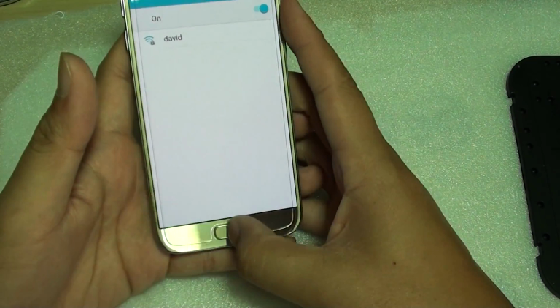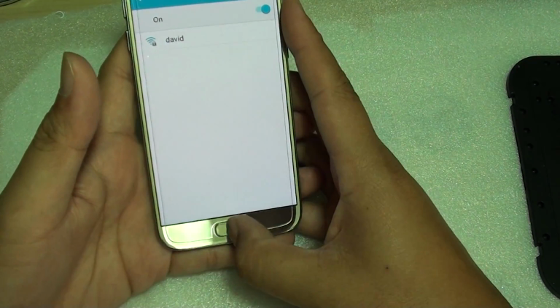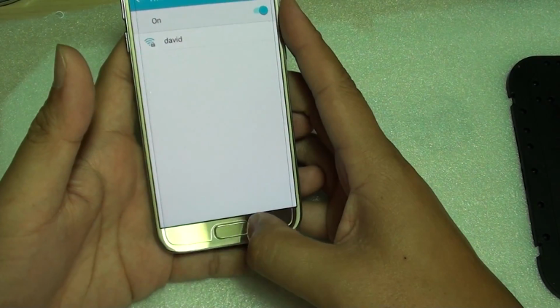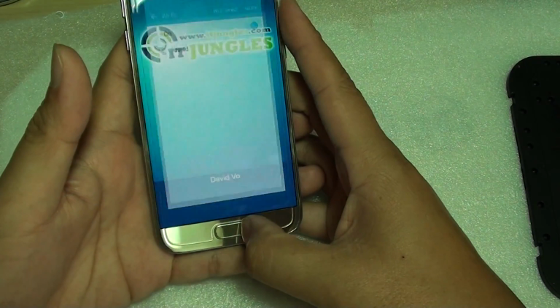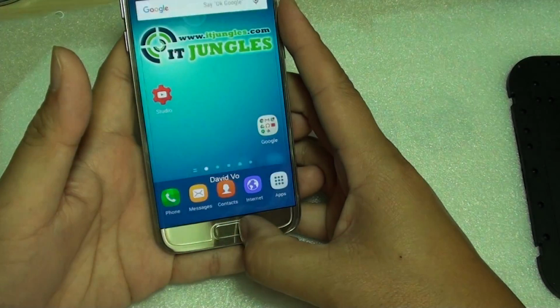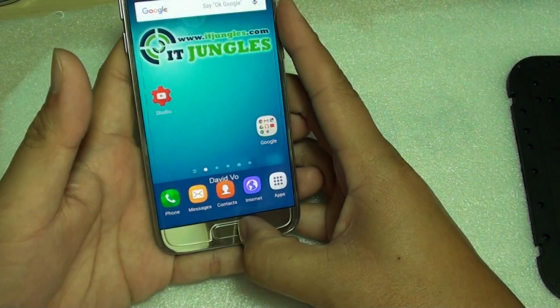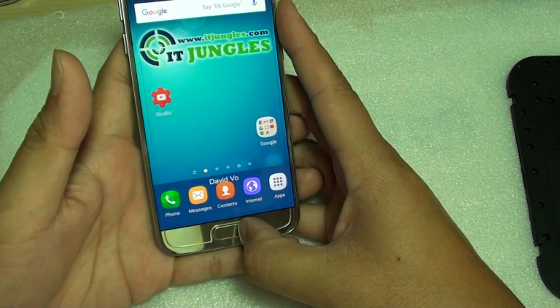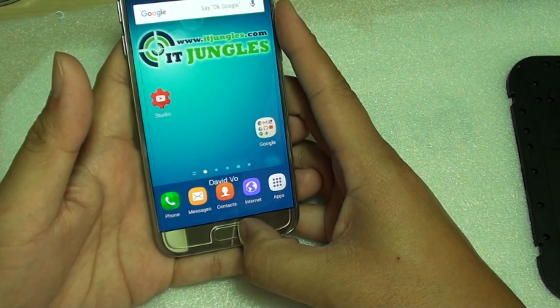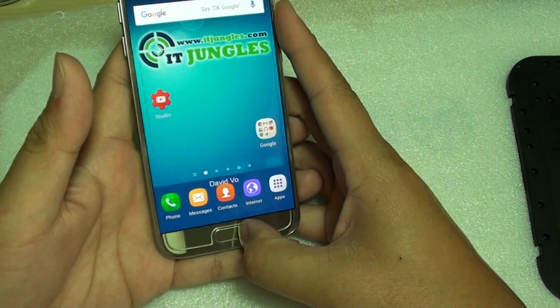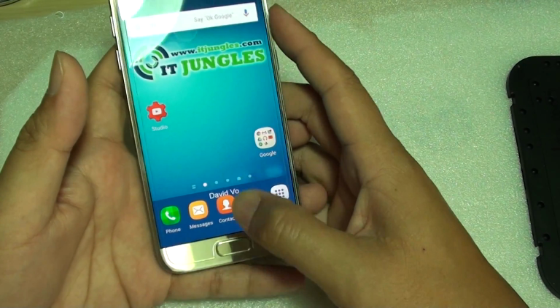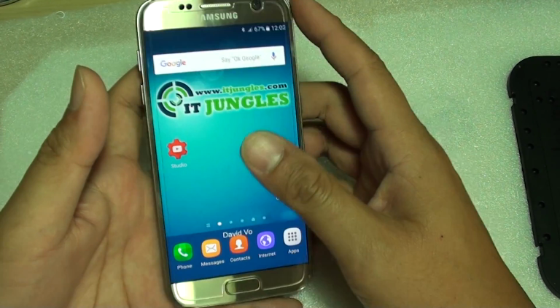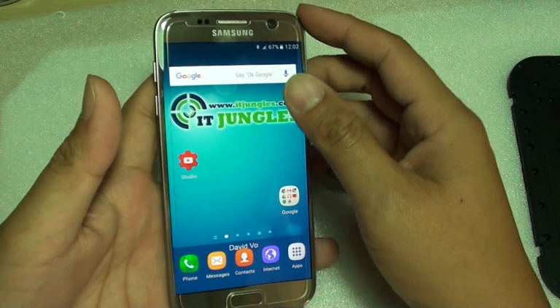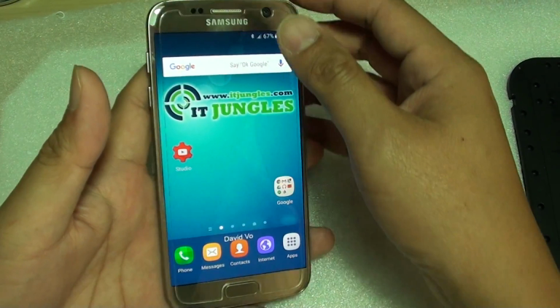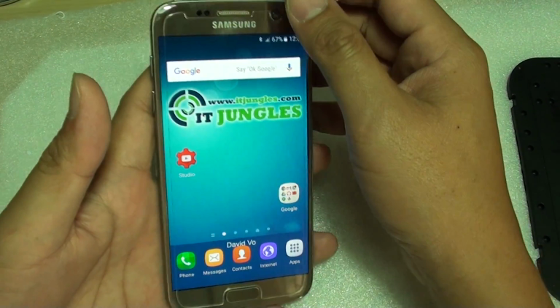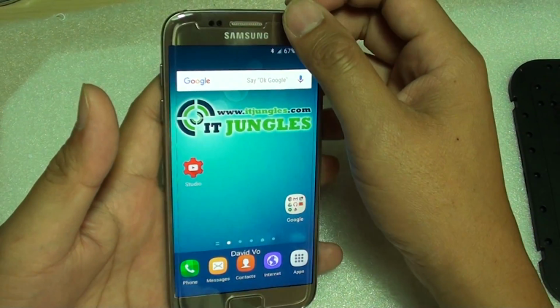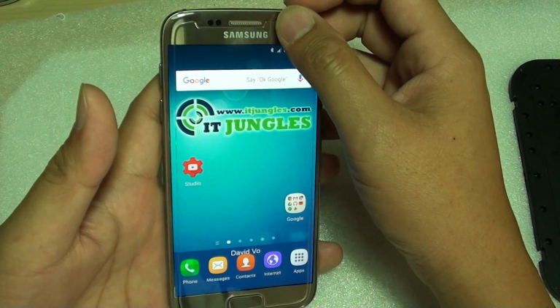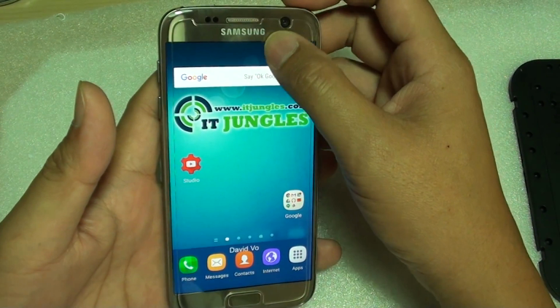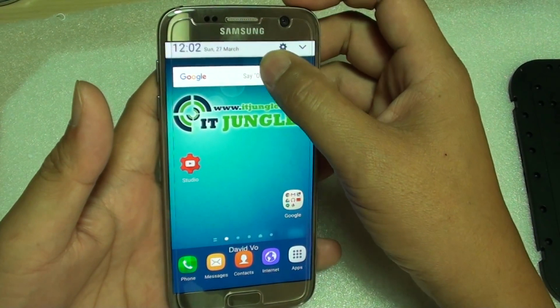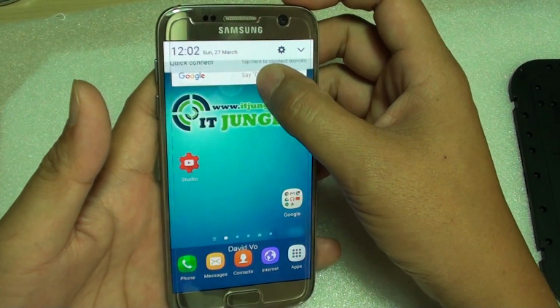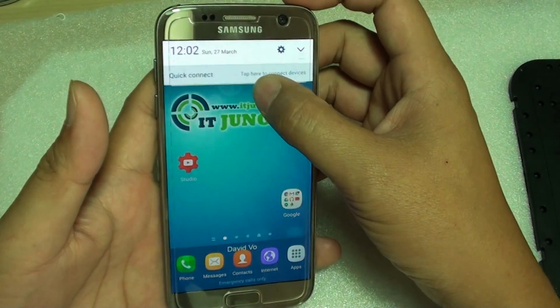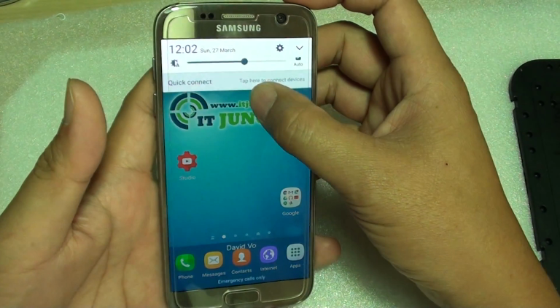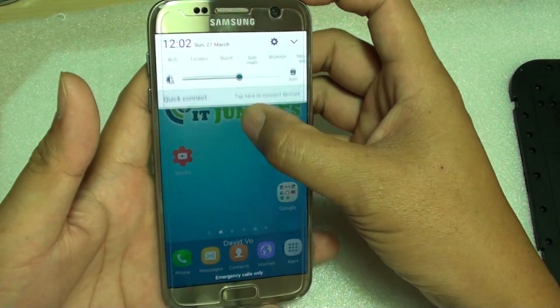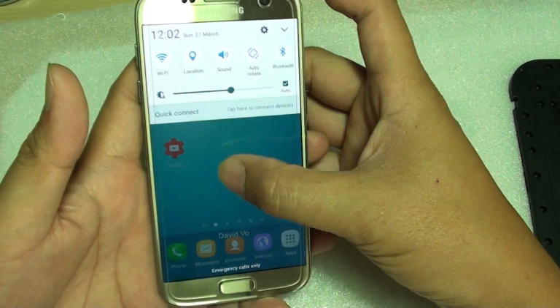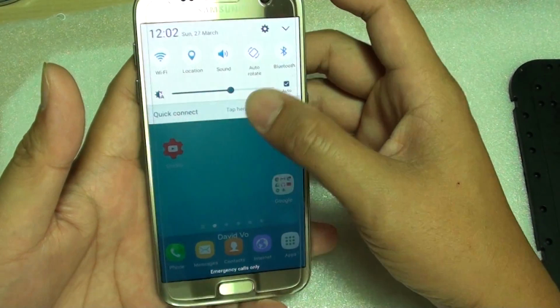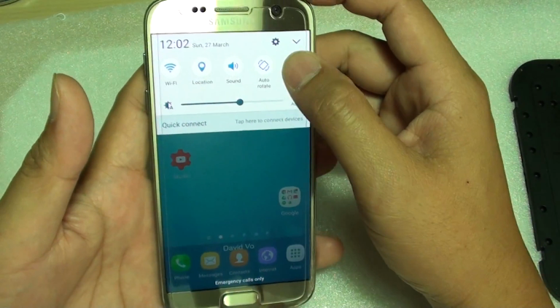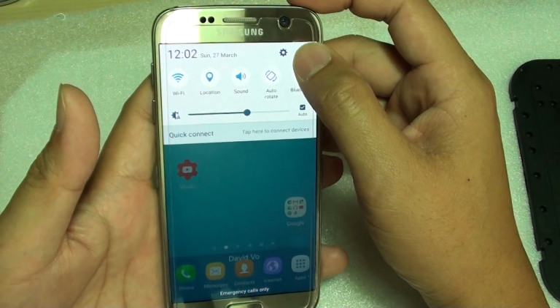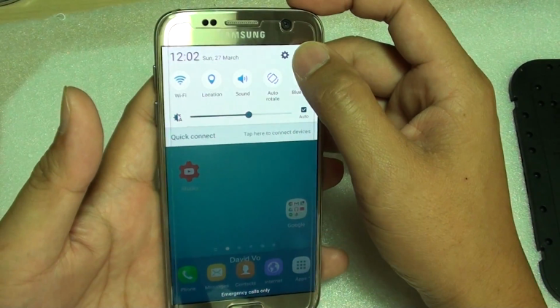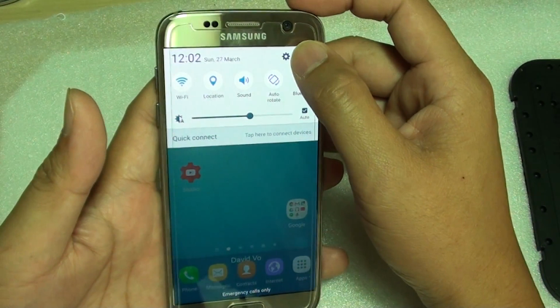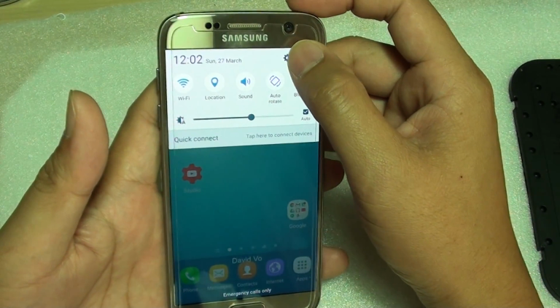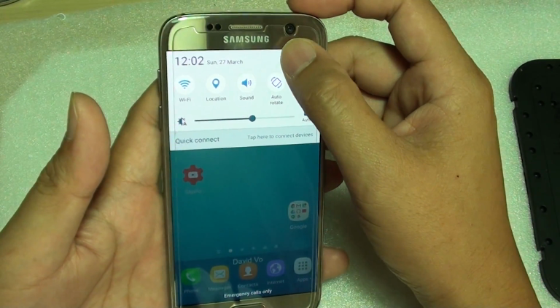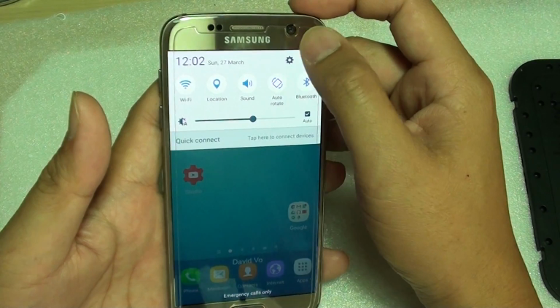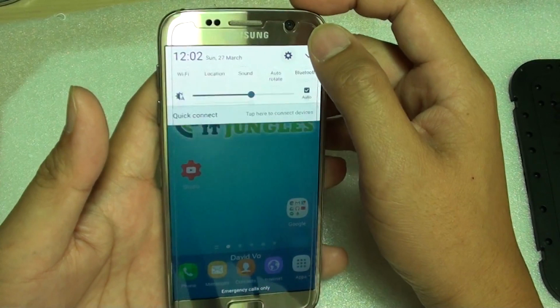First, press on the home key to take you back to your home screen, then swipe down the notification panel, then tap on the settings icon.